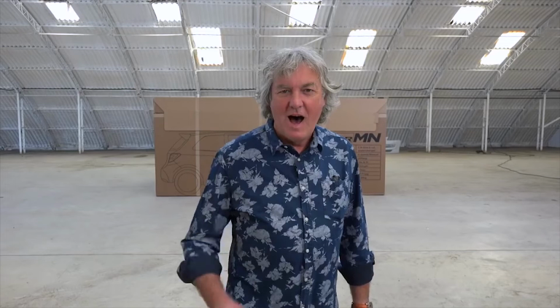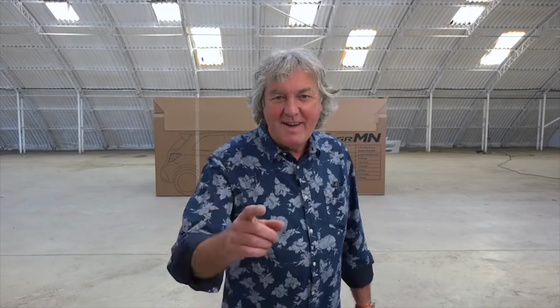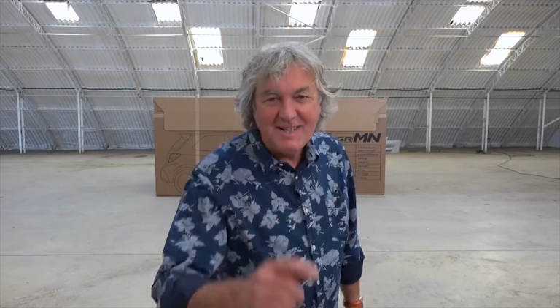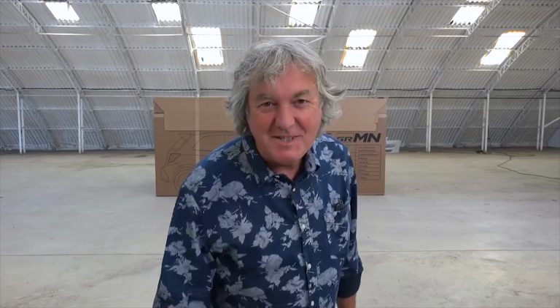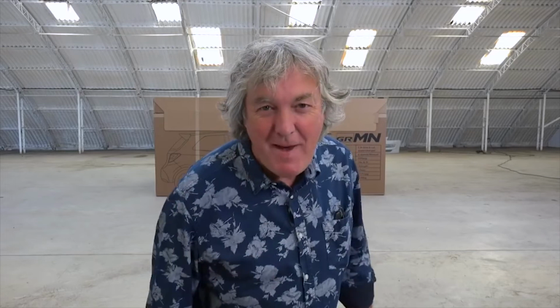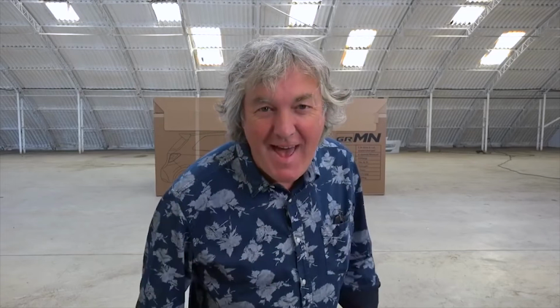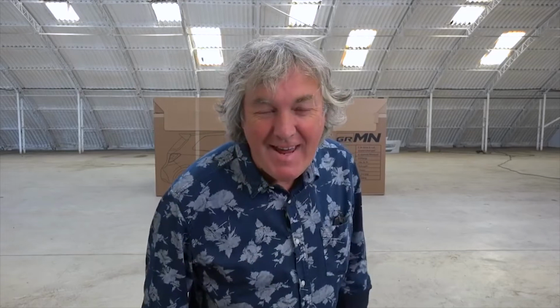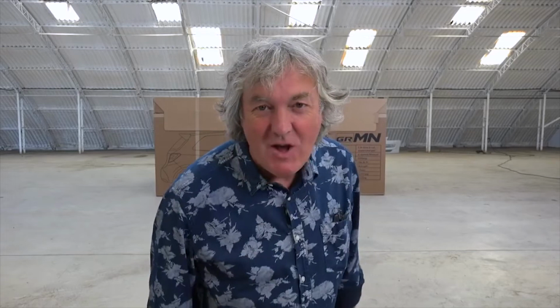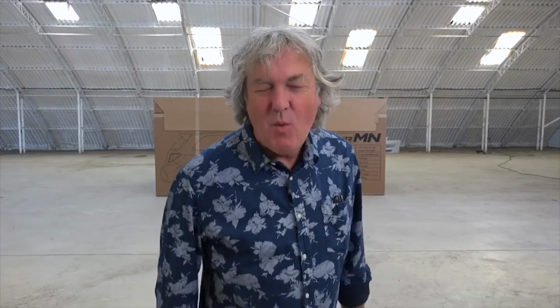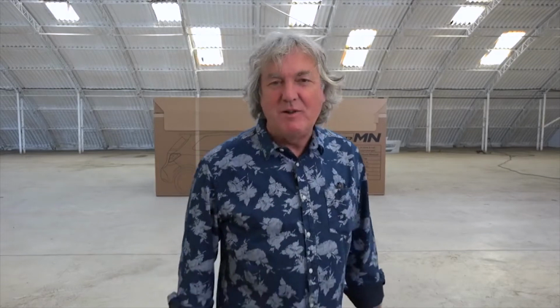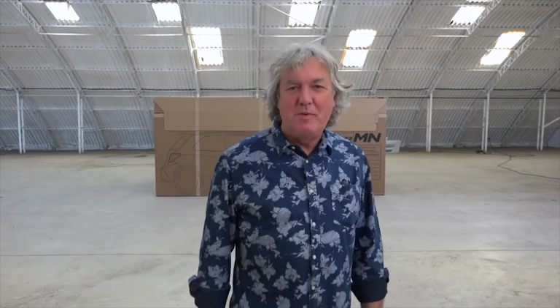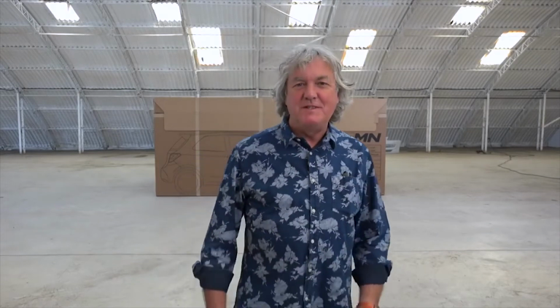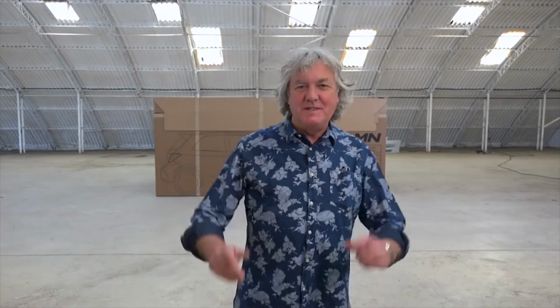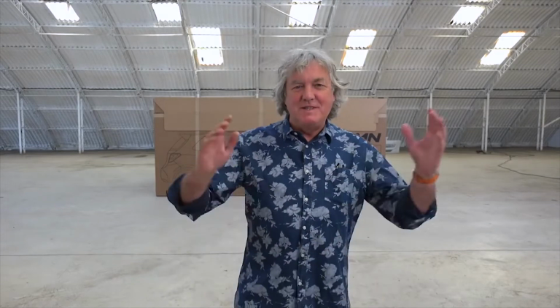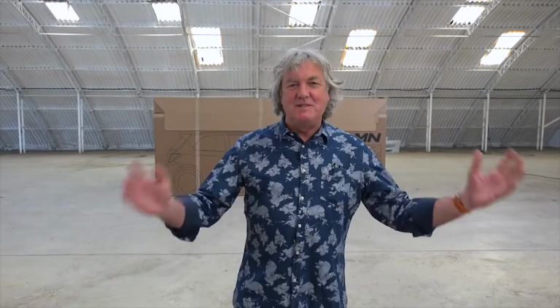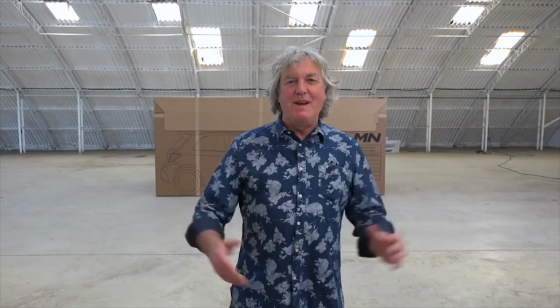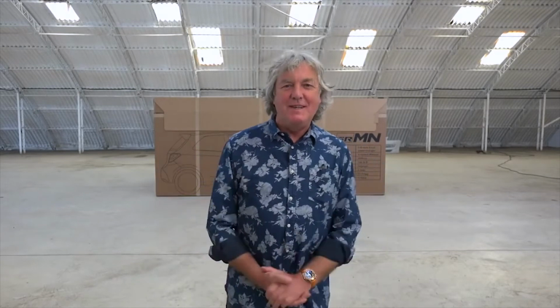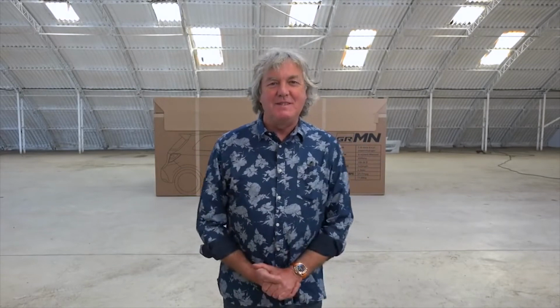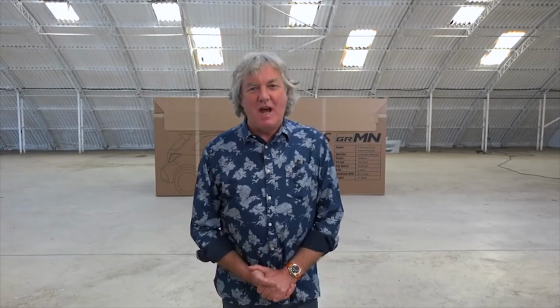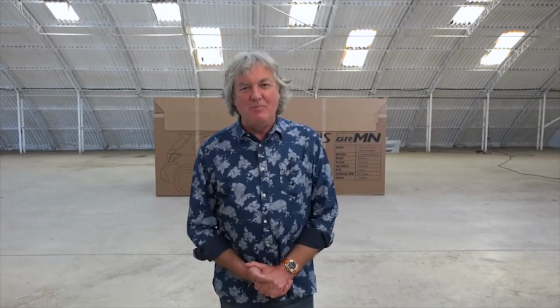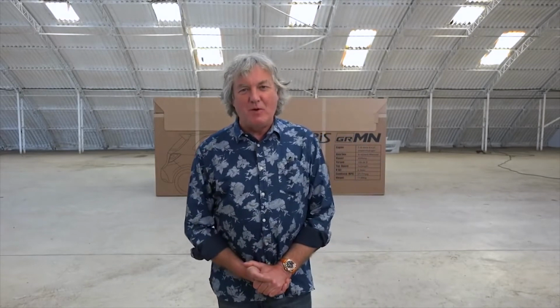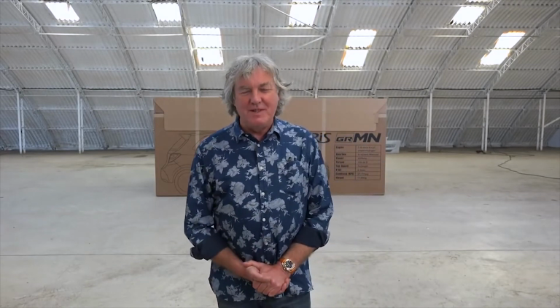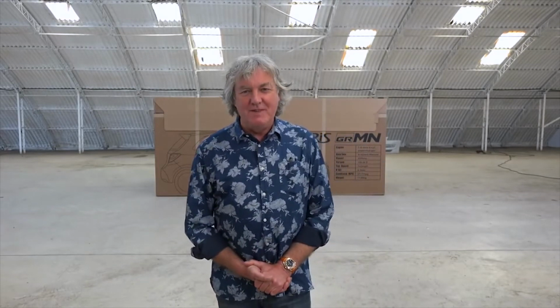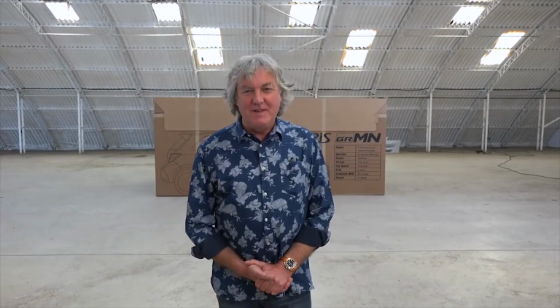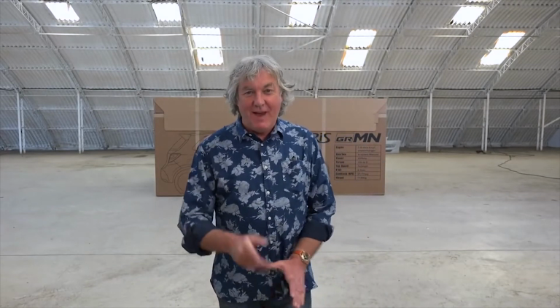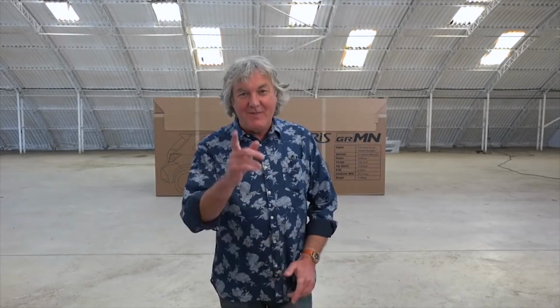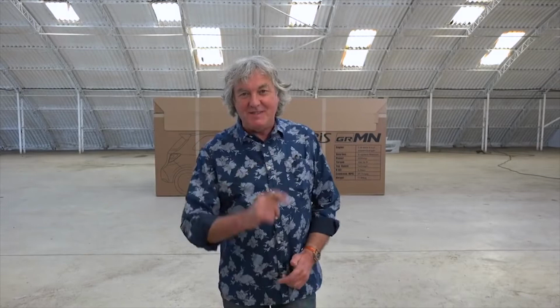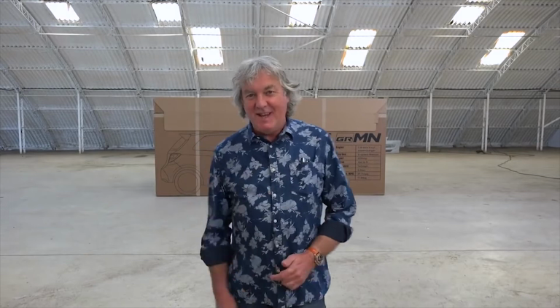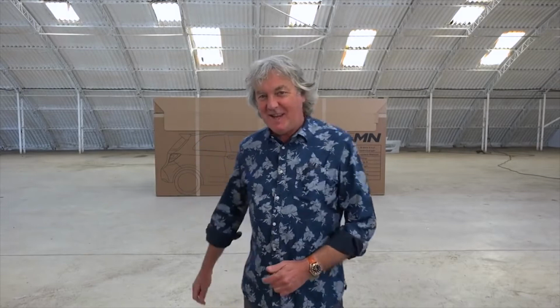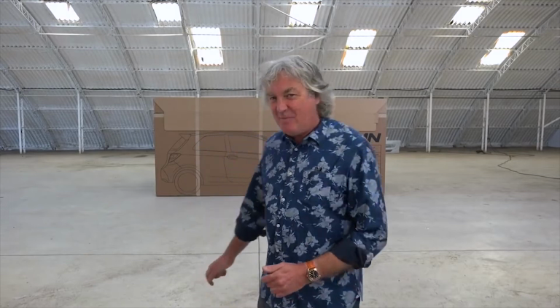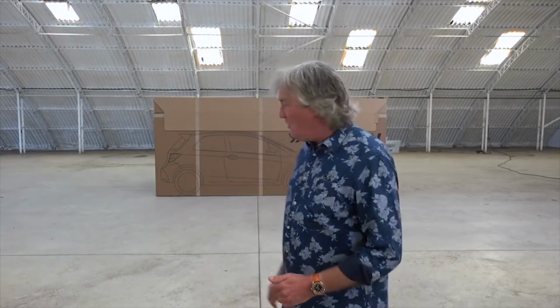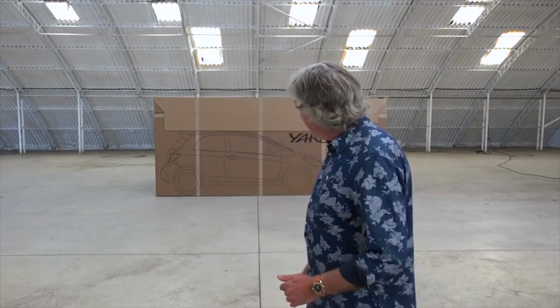Hi guys, it's May. Welcome brothers and sisters to my latest unboxing video, and this is a big one.